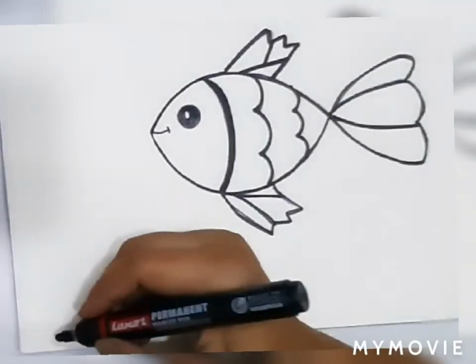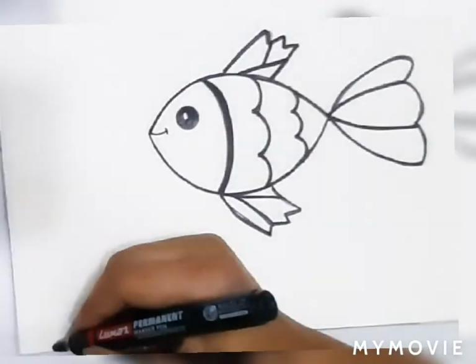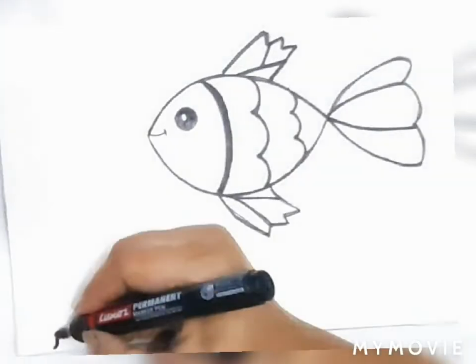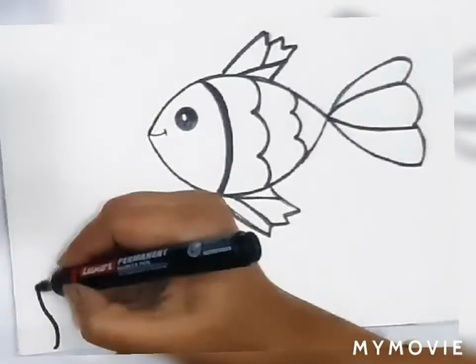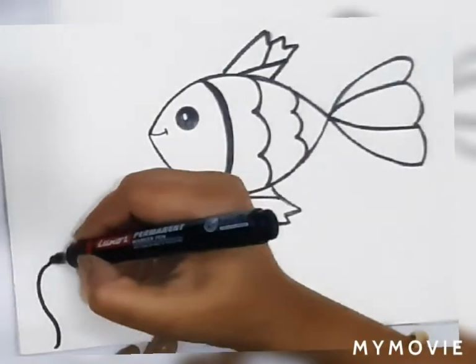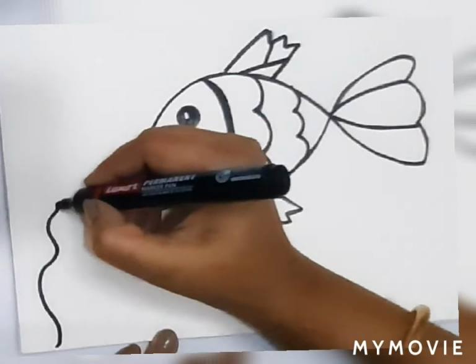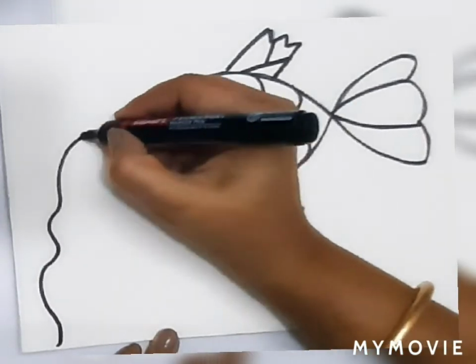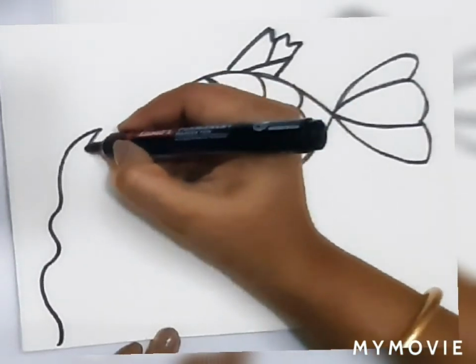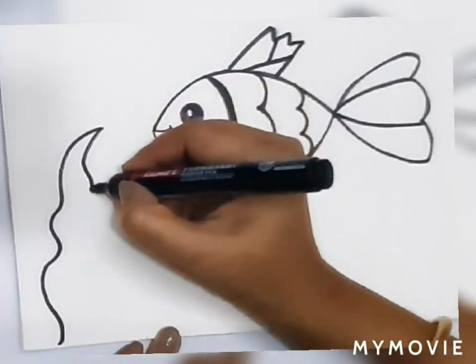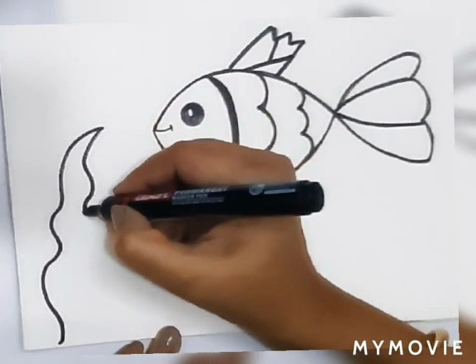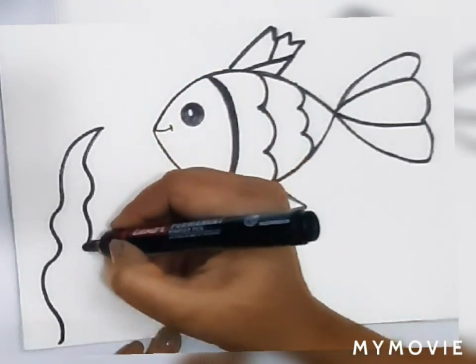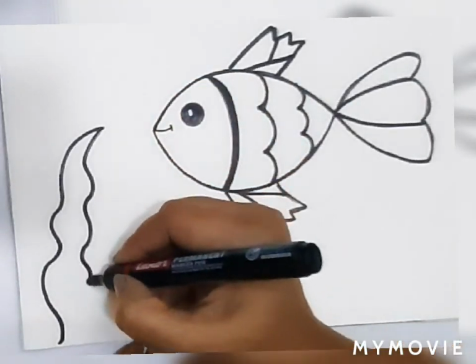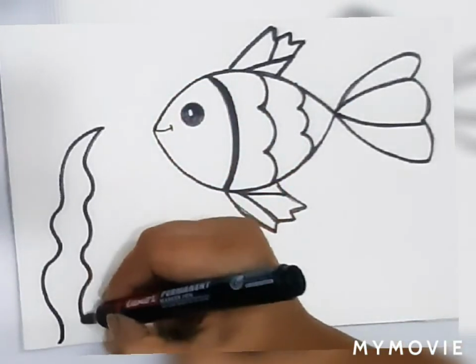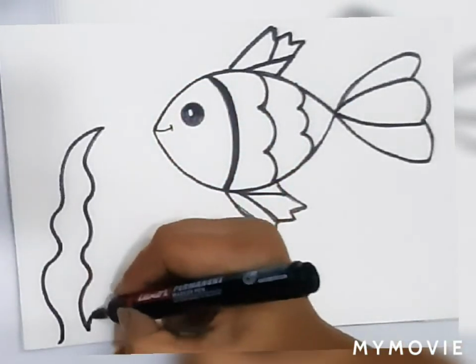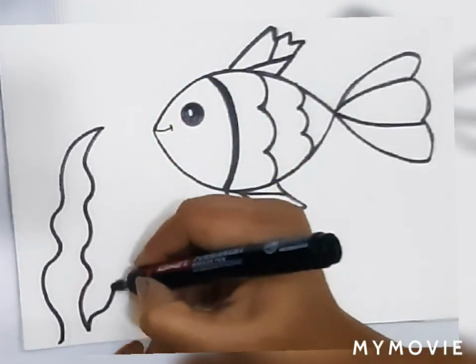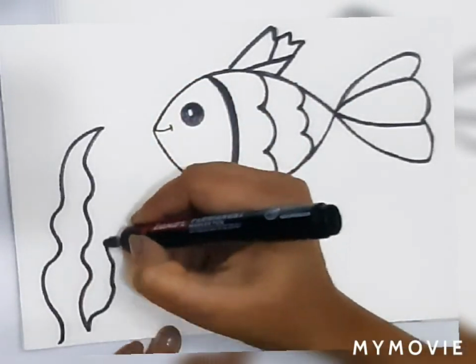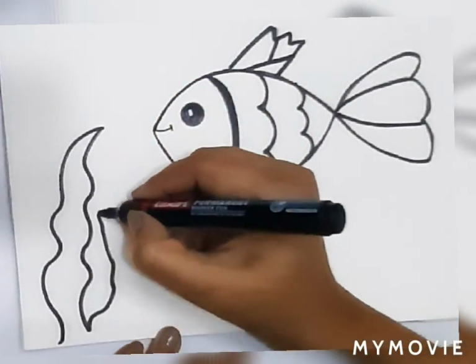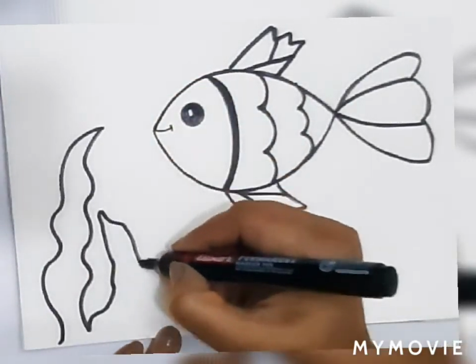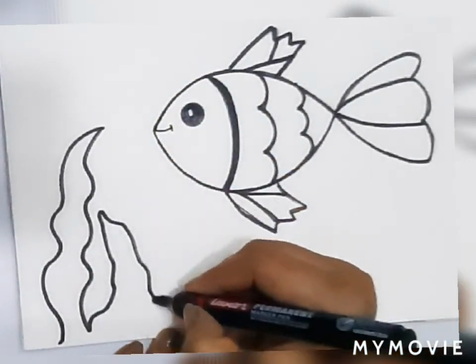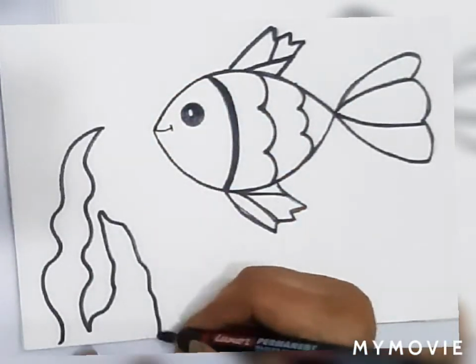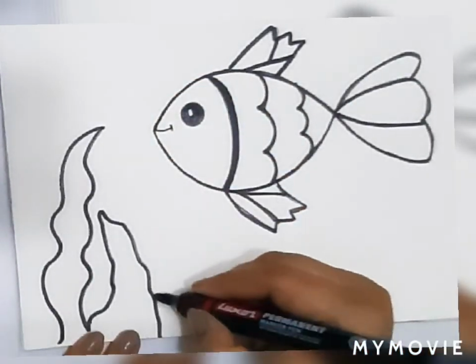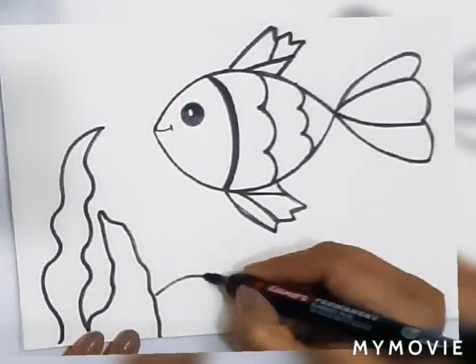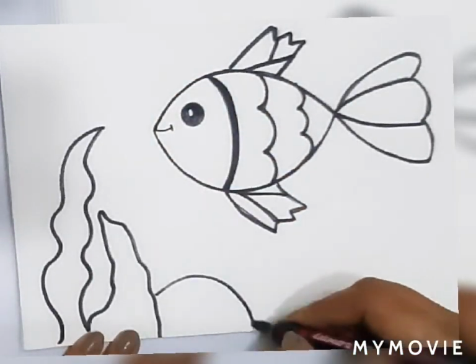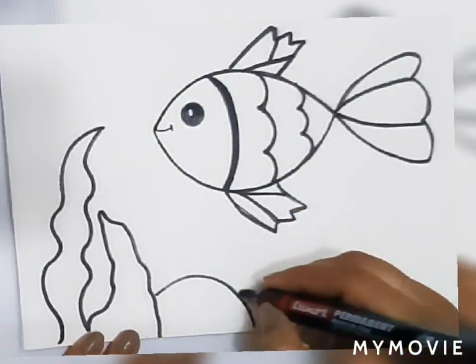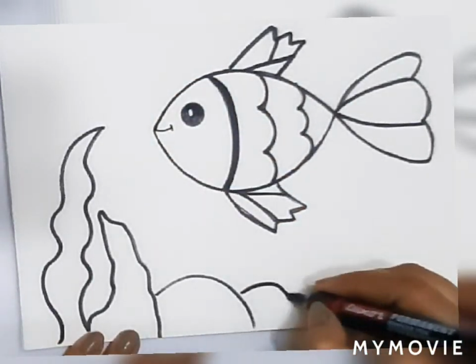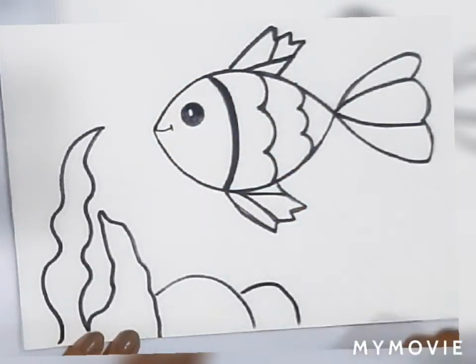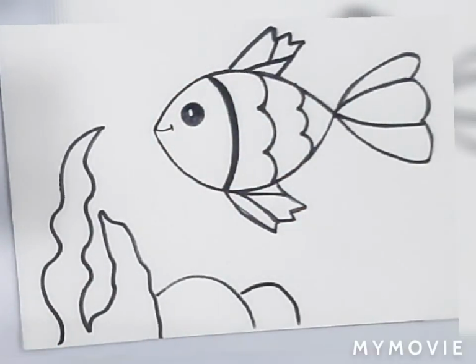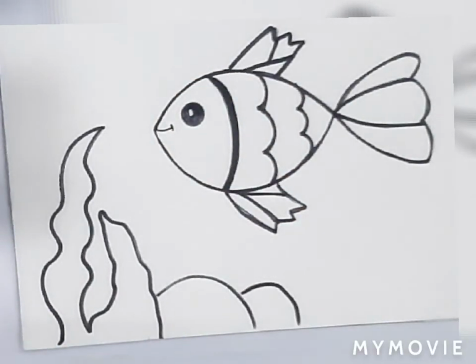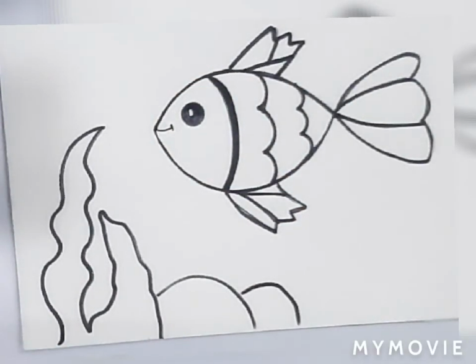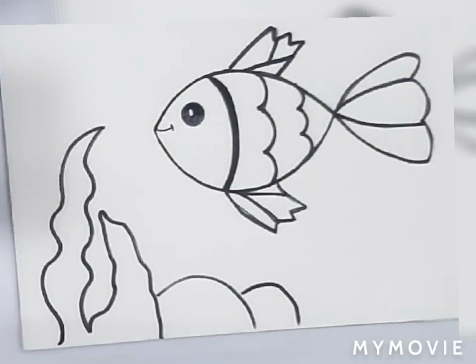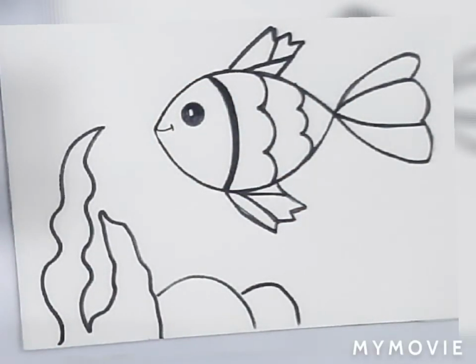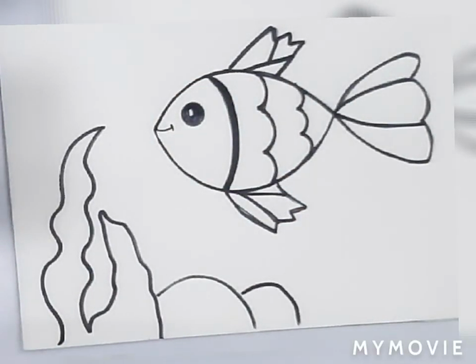Now I am going to make some seaweeds using my marker pen. You can also draw it with pencil.